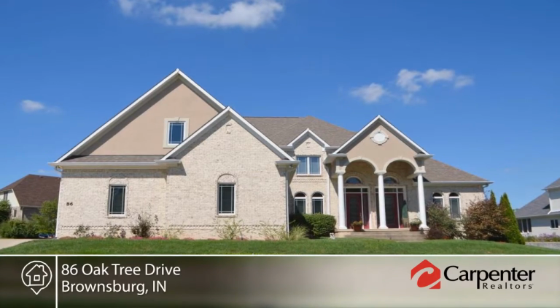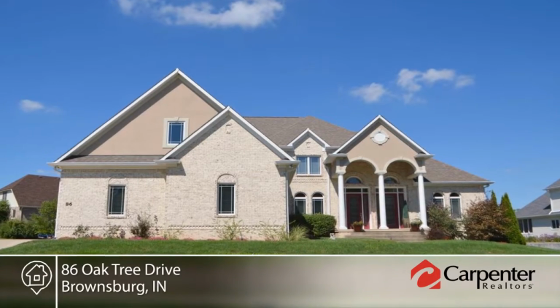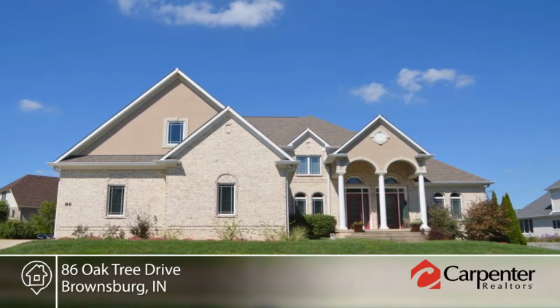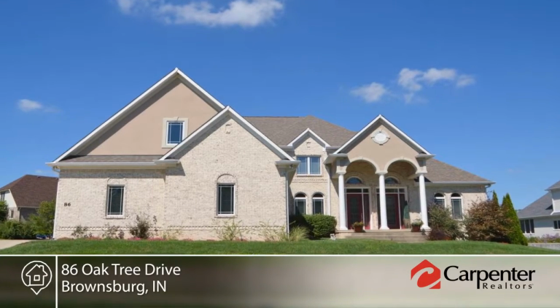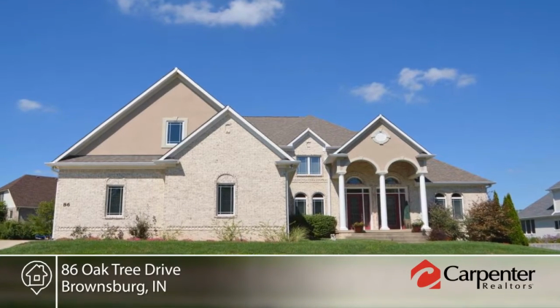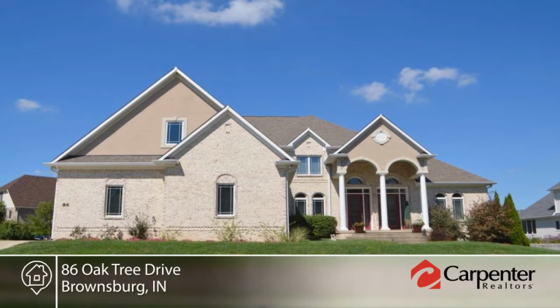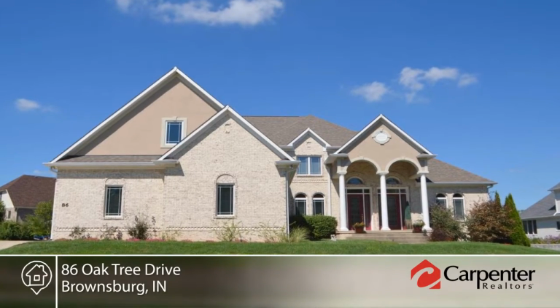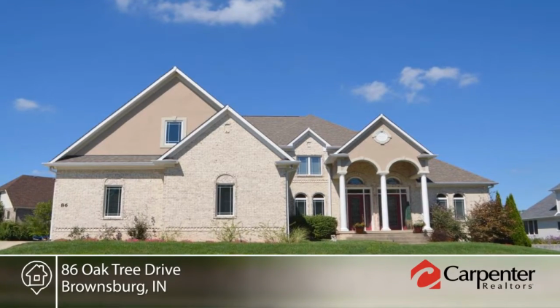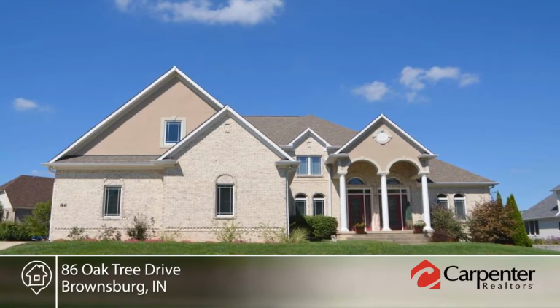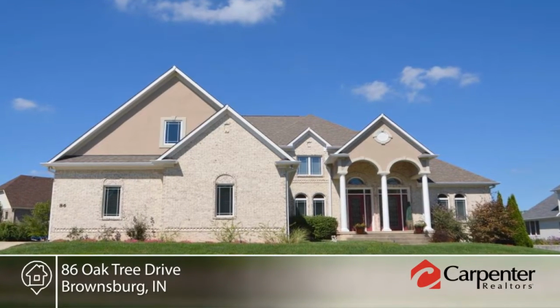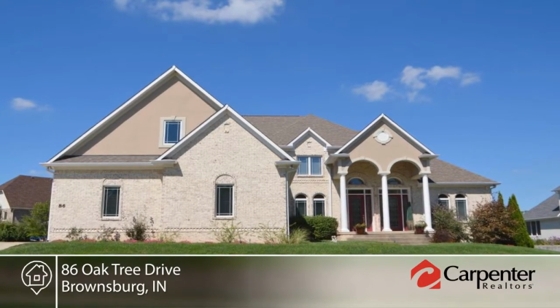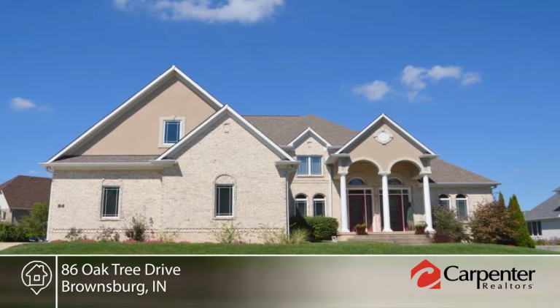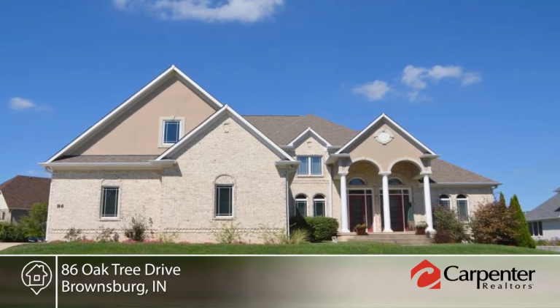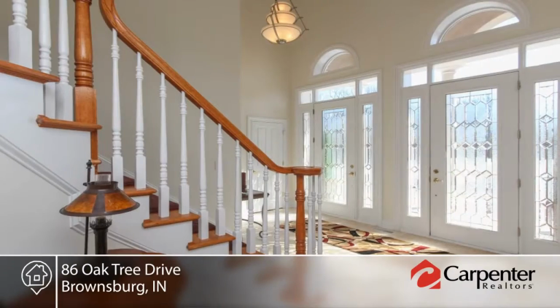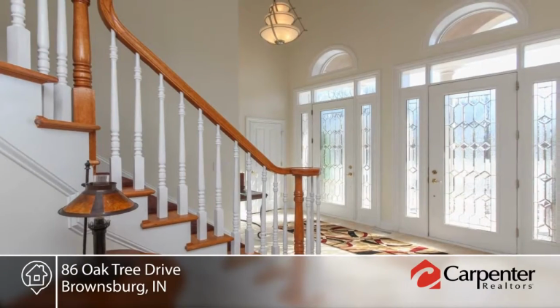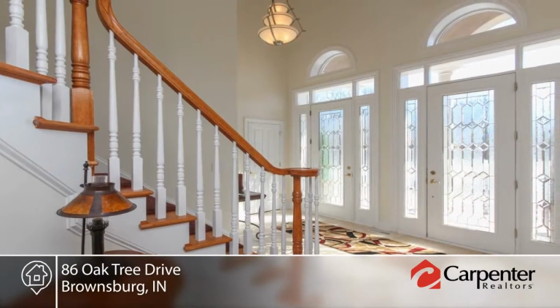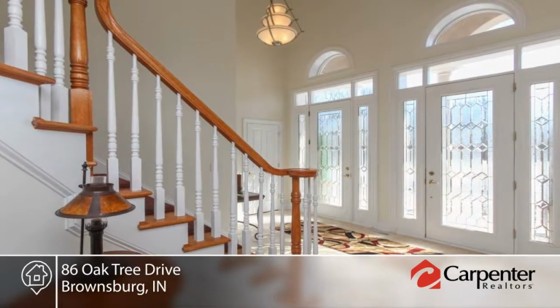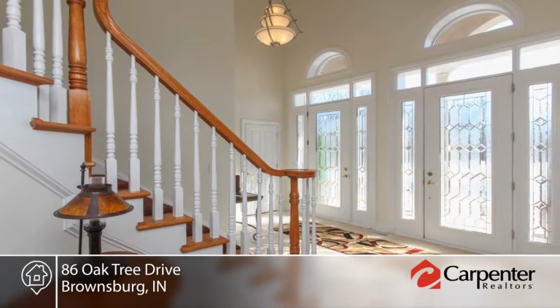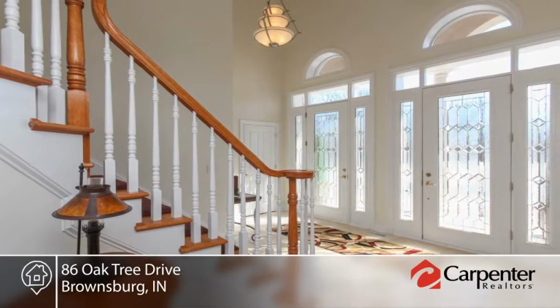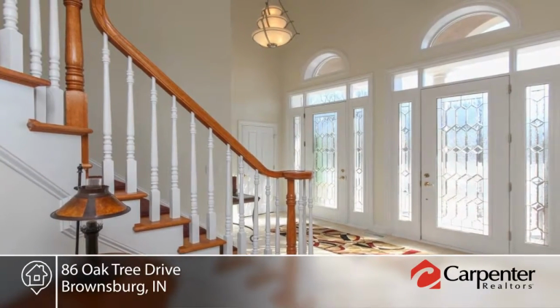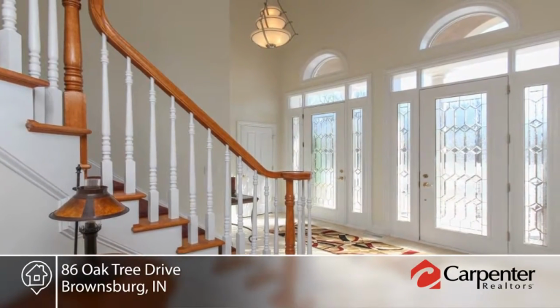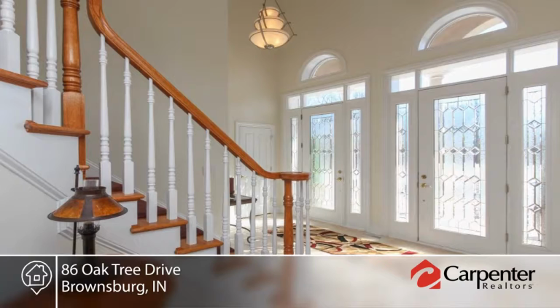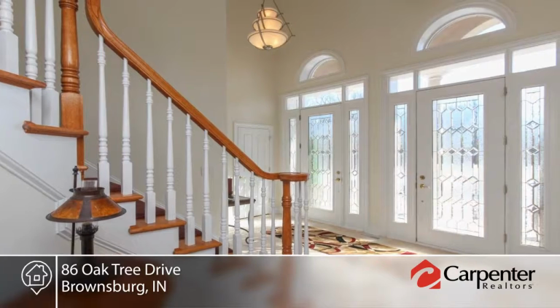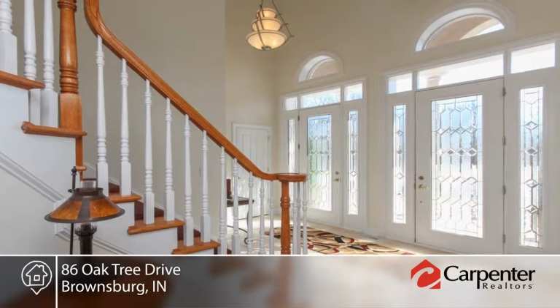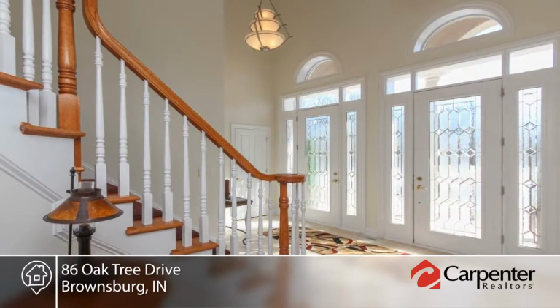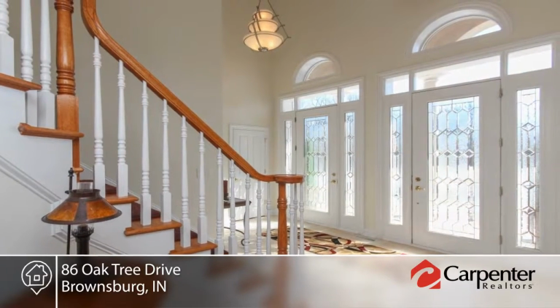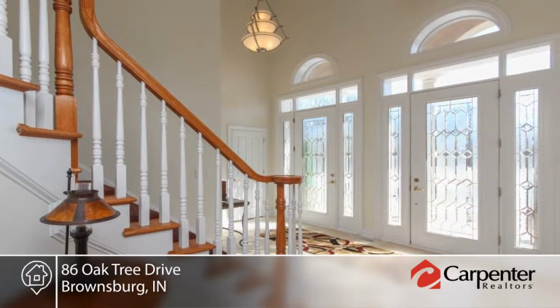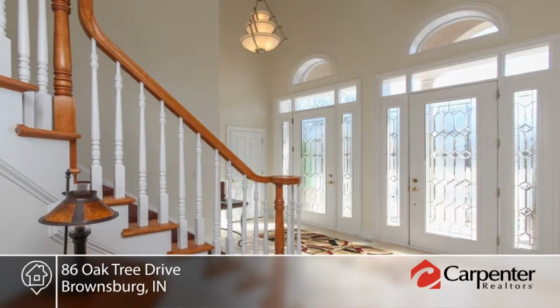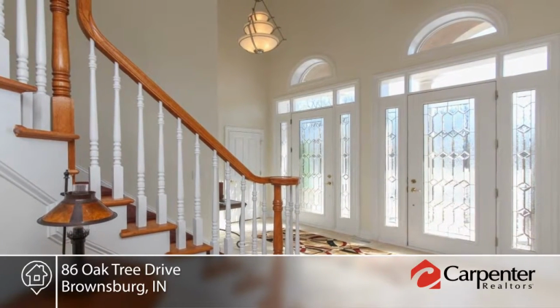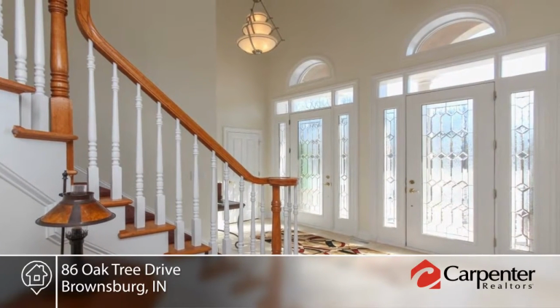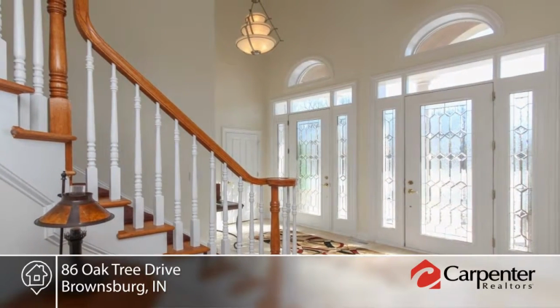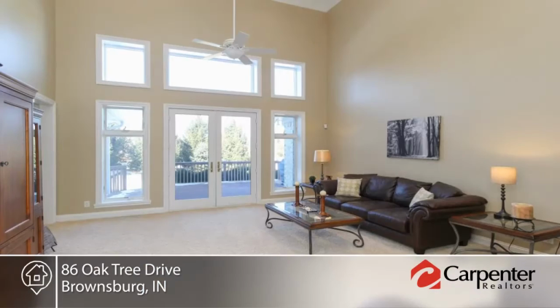Come and see this beautiful five-bedroom, four-and-a-half-bath custom home on a hill in the upscale Brownsburg Golf Community.